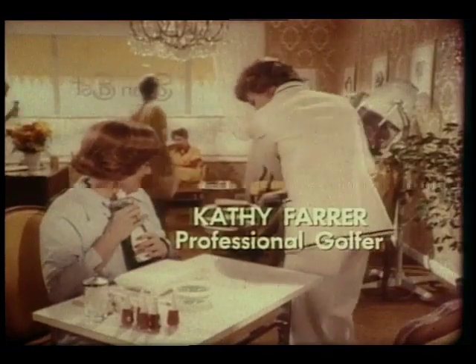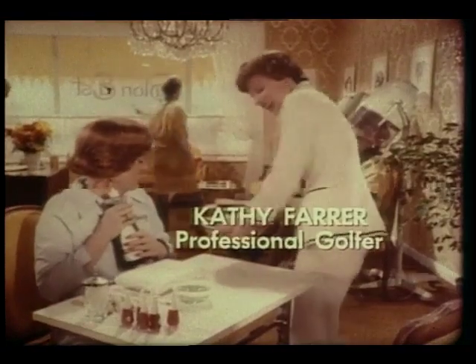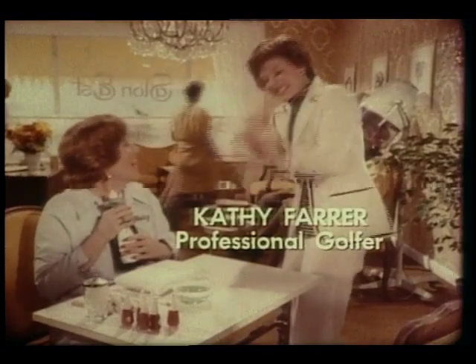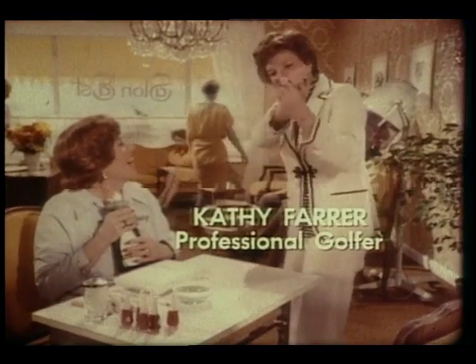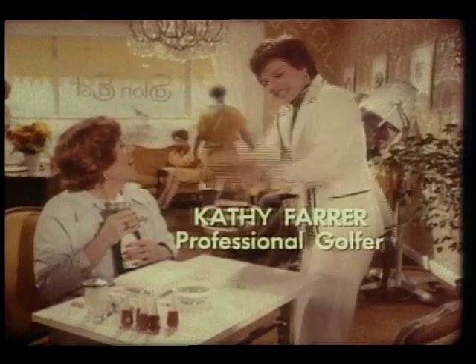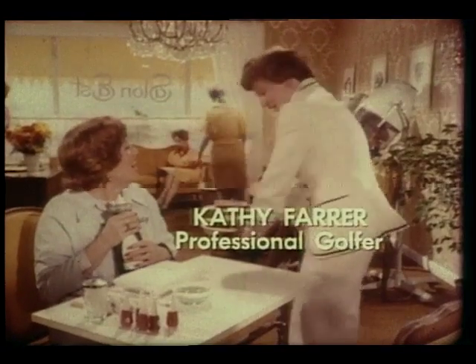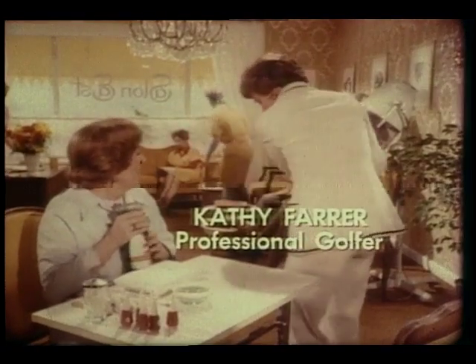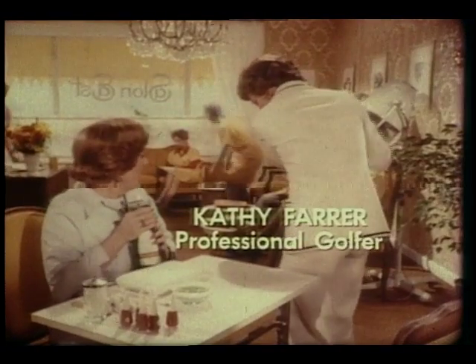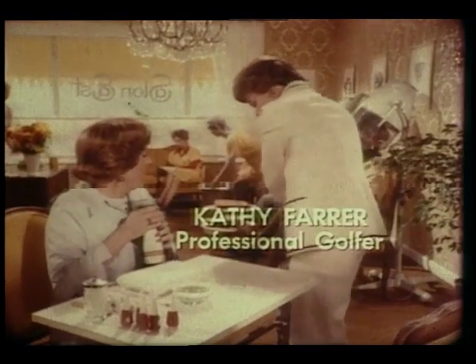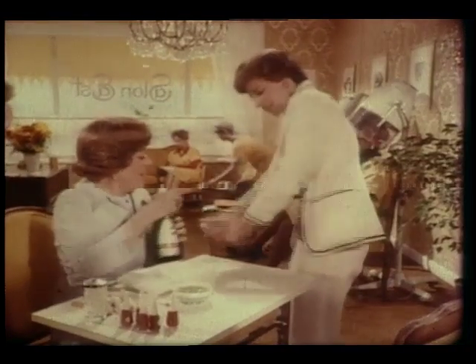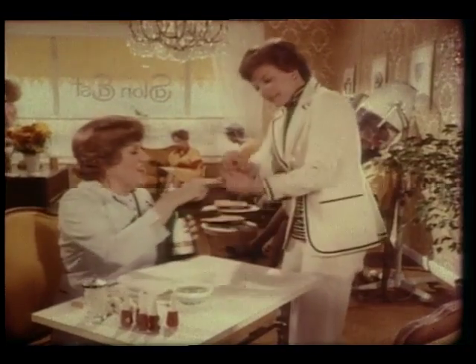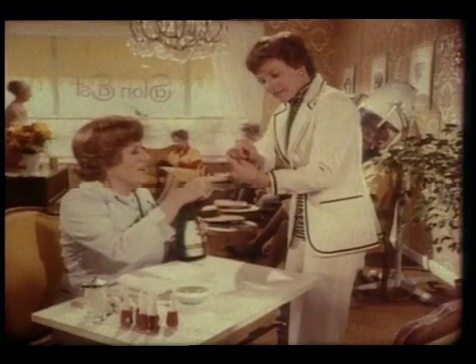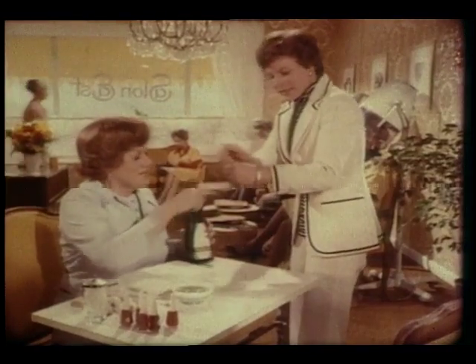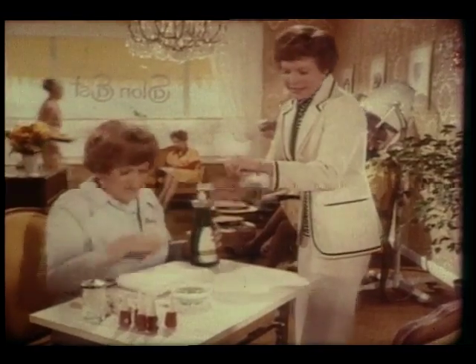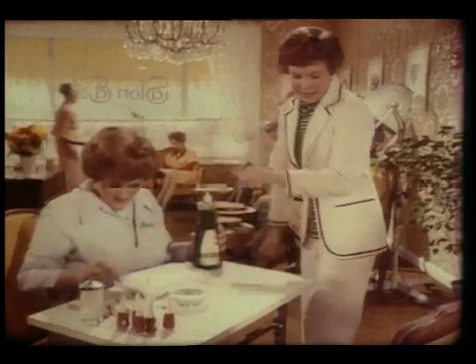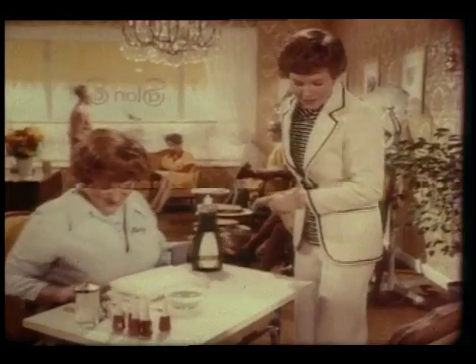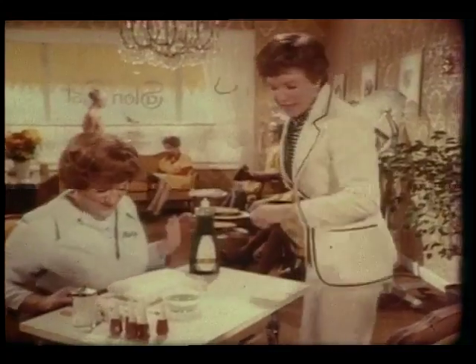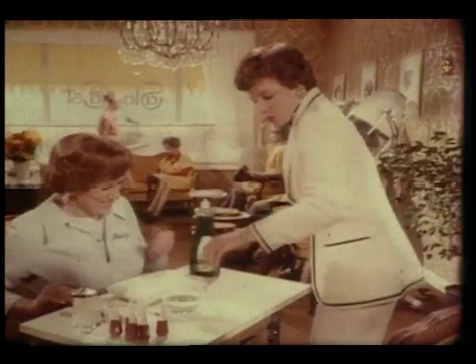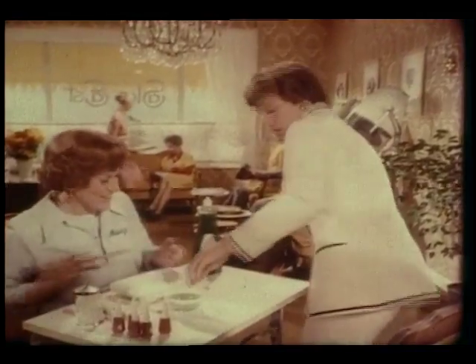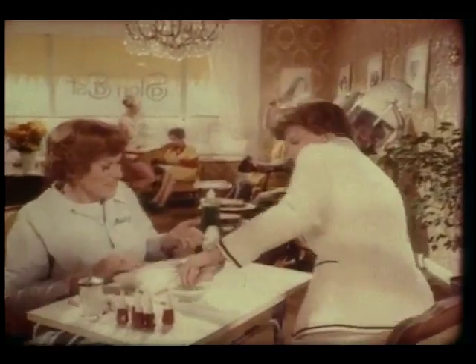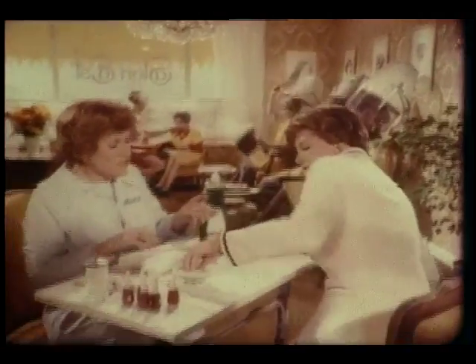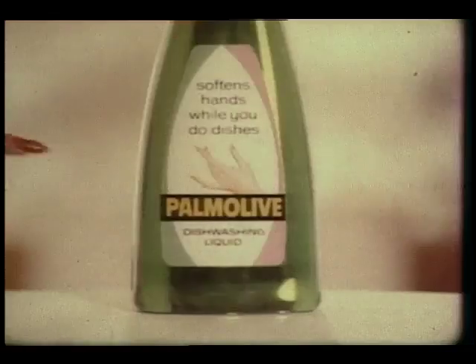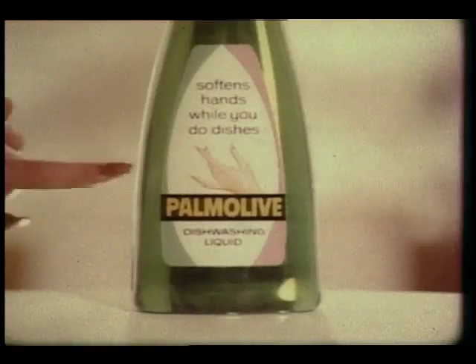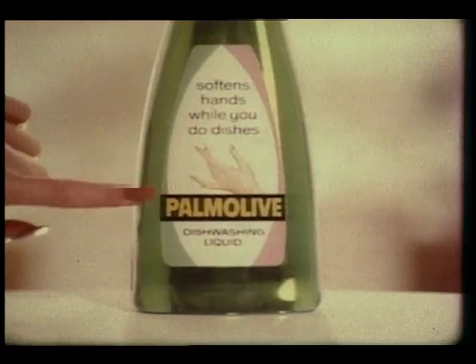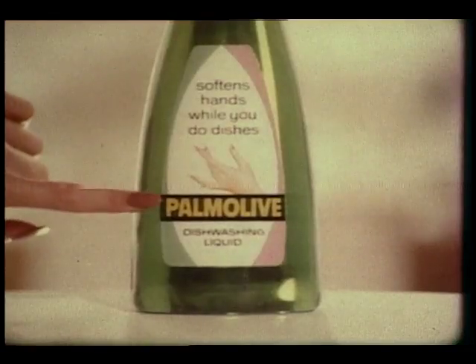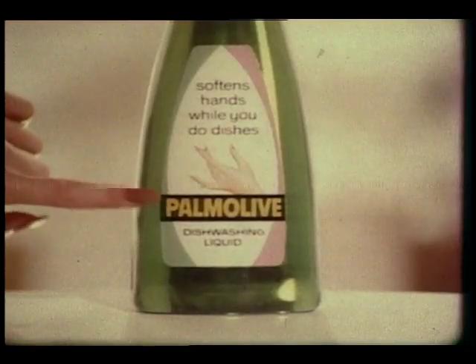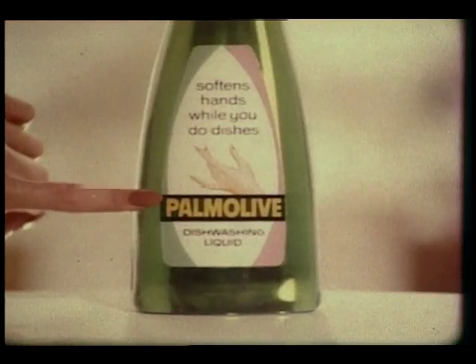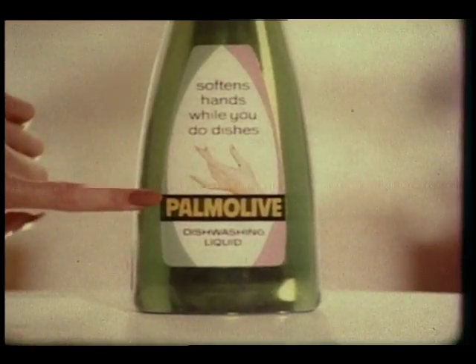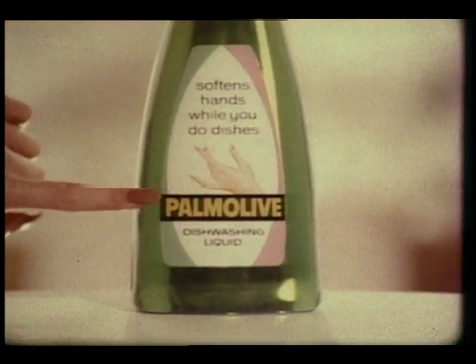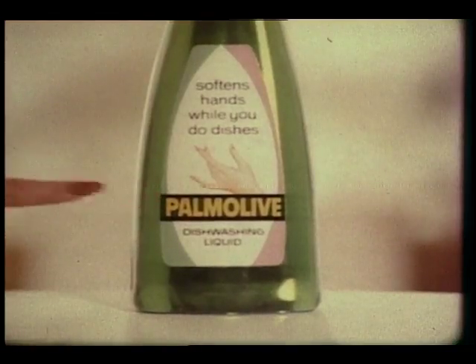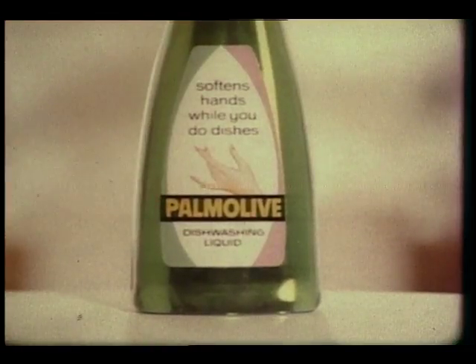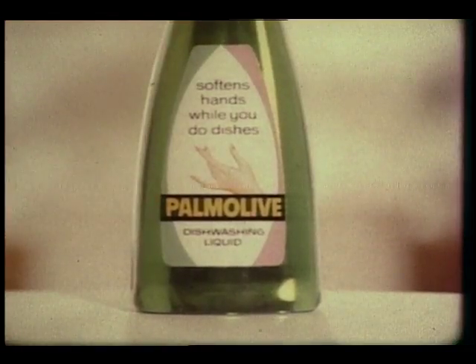I've got this nasty hook, Madge. Yeah, and there it is. Oh, it's dishwashing. We'll try Palmolive dishwashing liquid. You know, you're soaking in it.